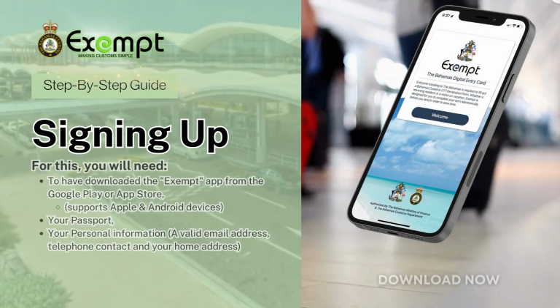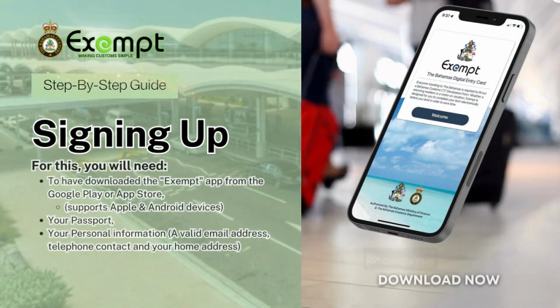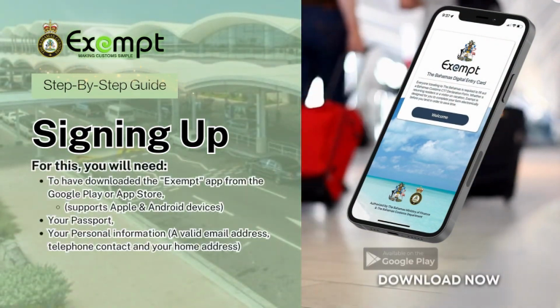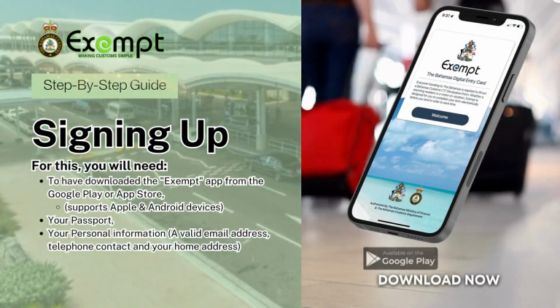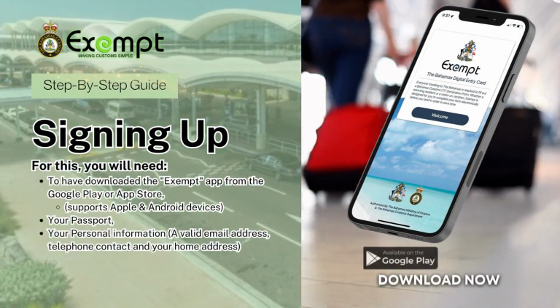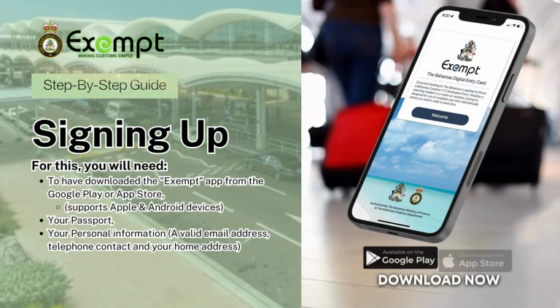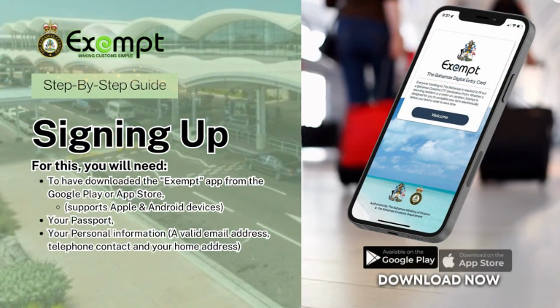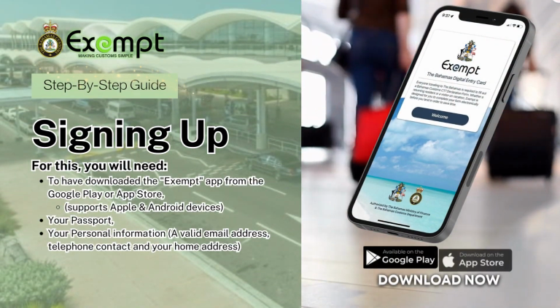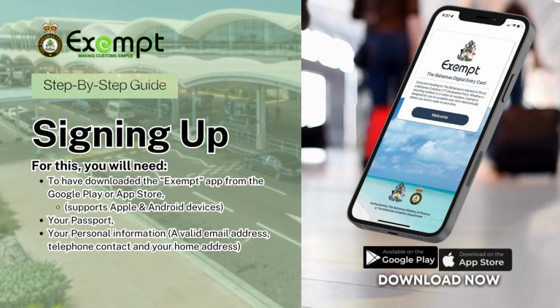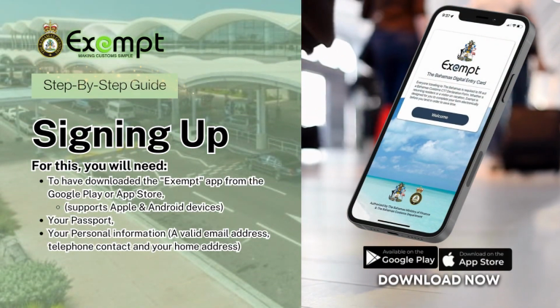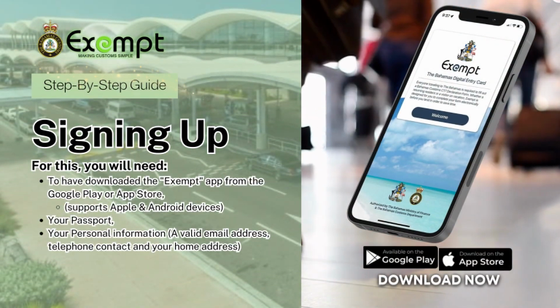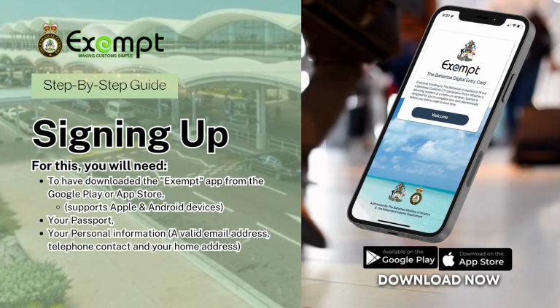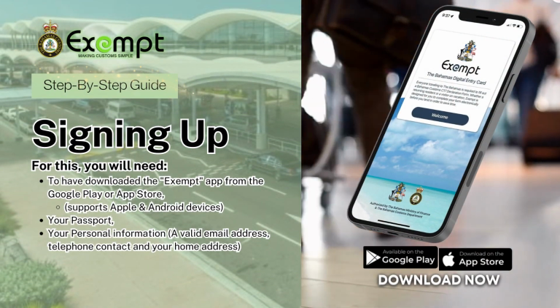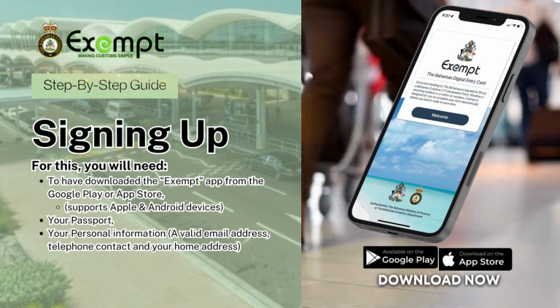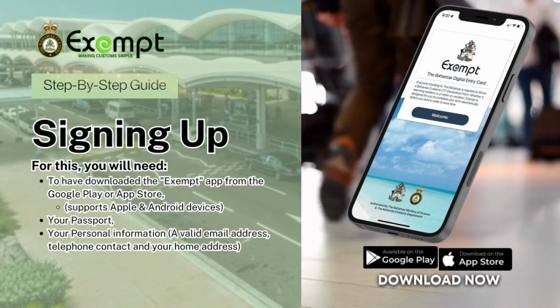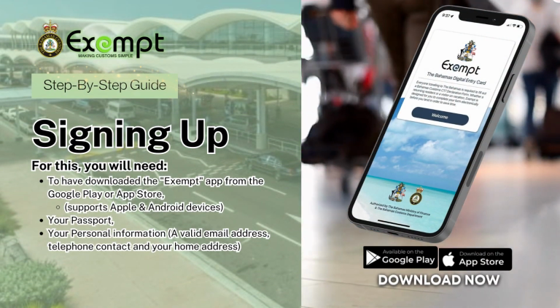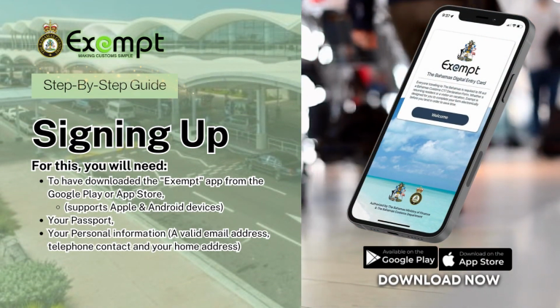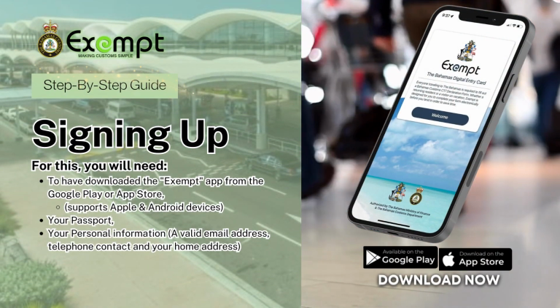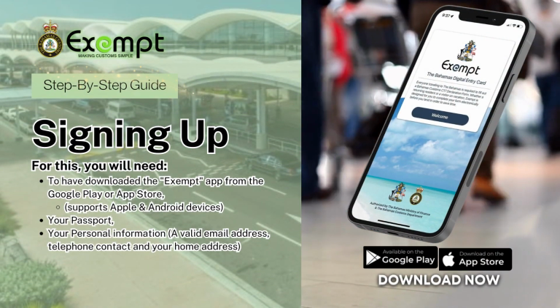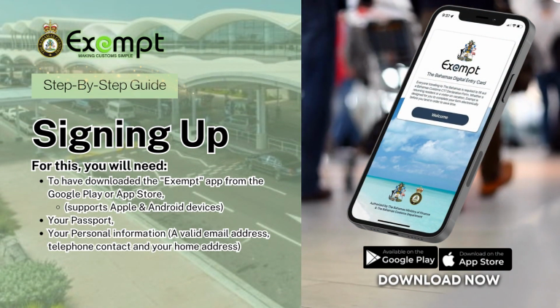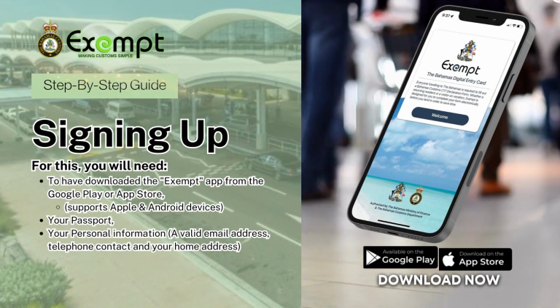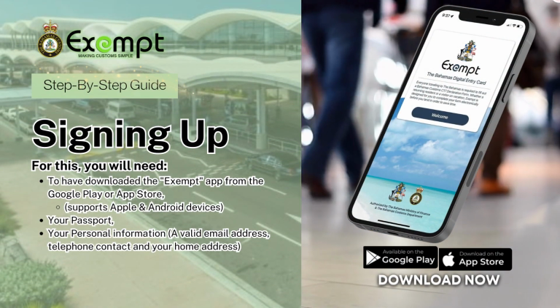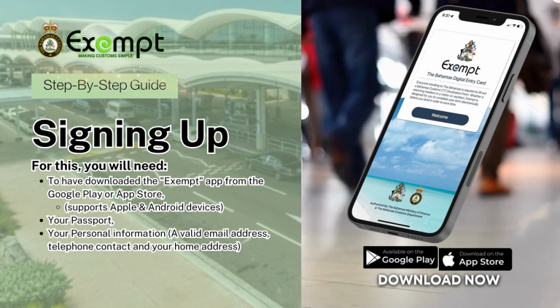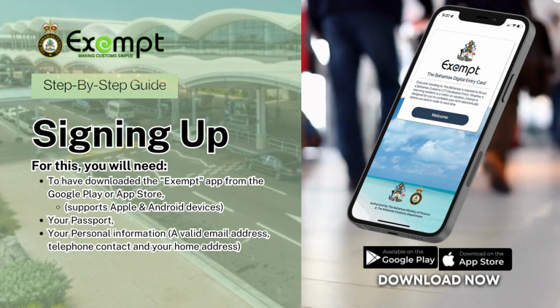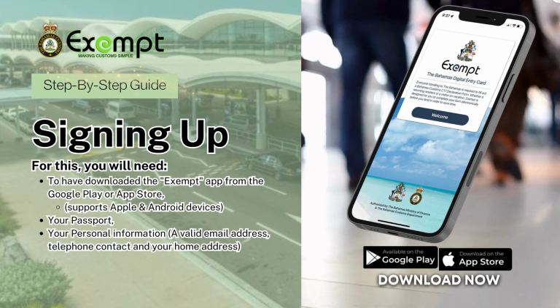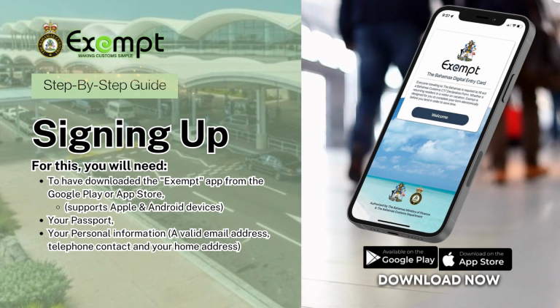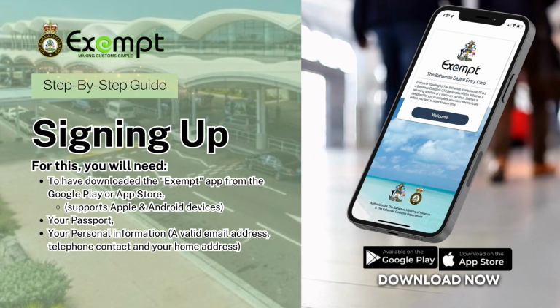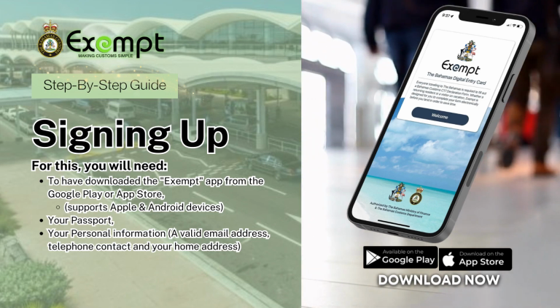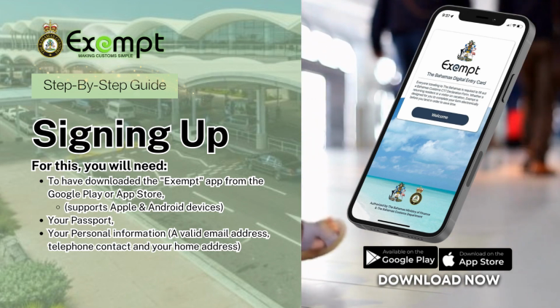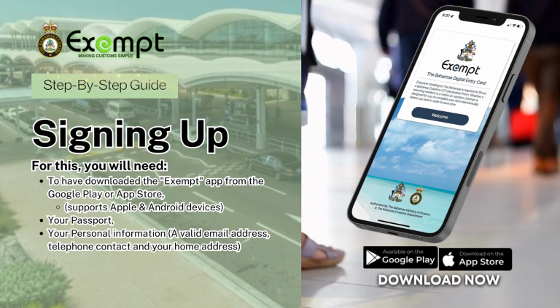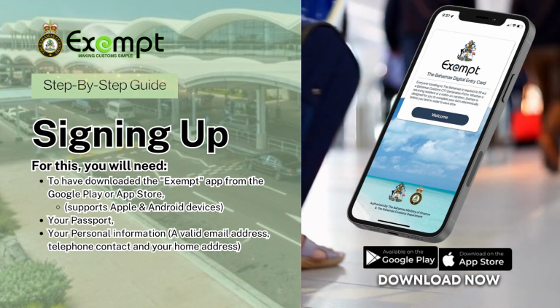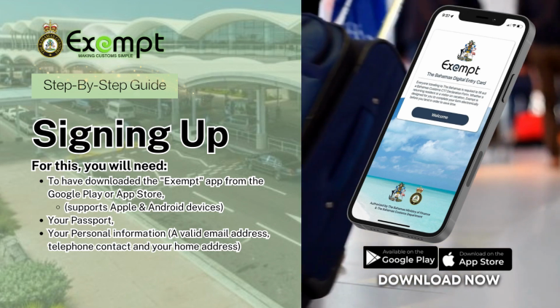Exempt — making customs simple. Signing up for the first time? We'll show you how.